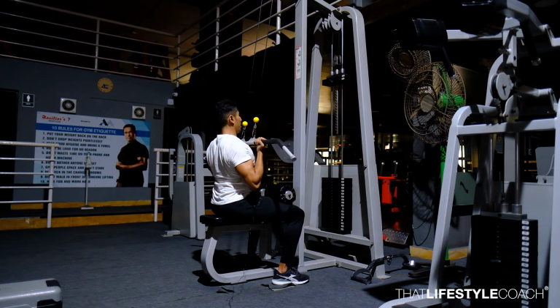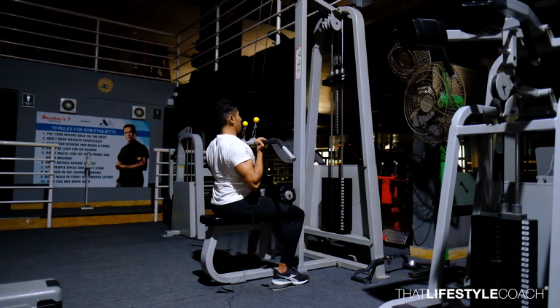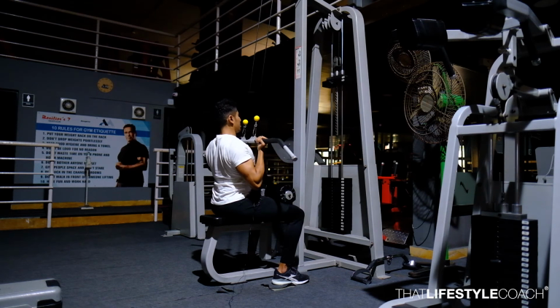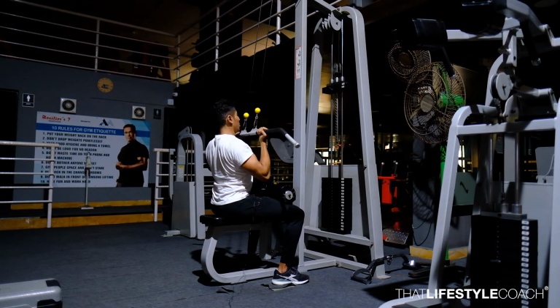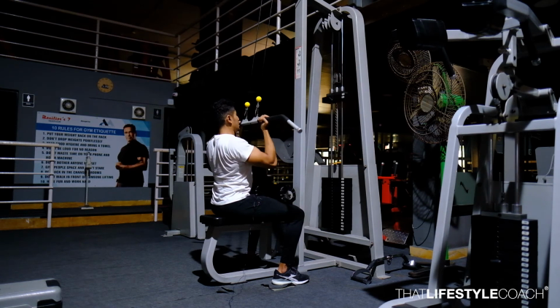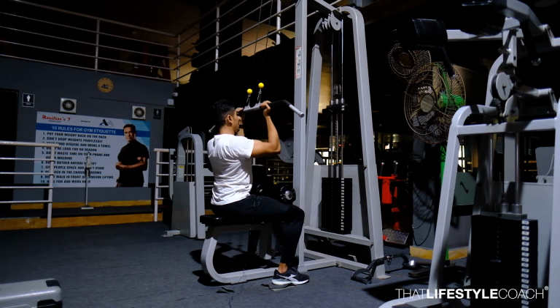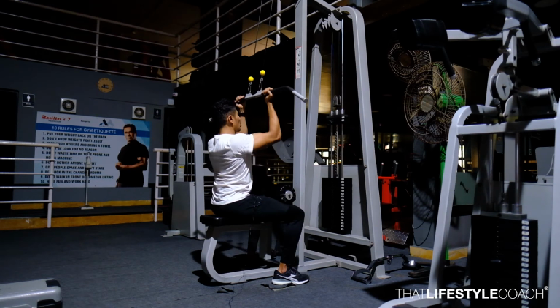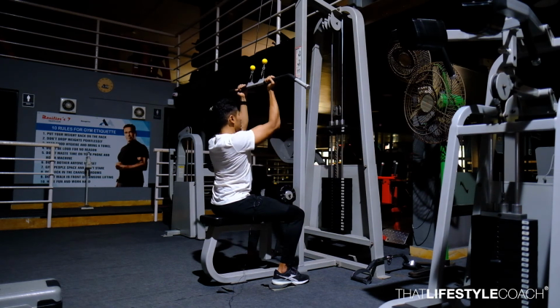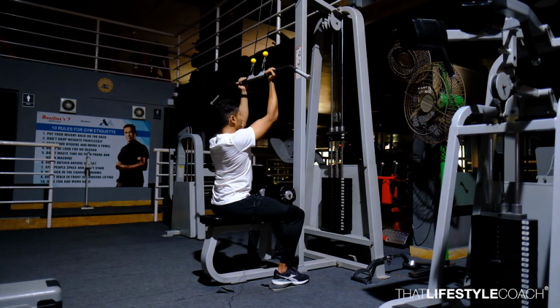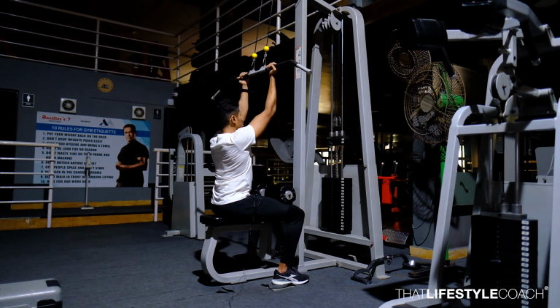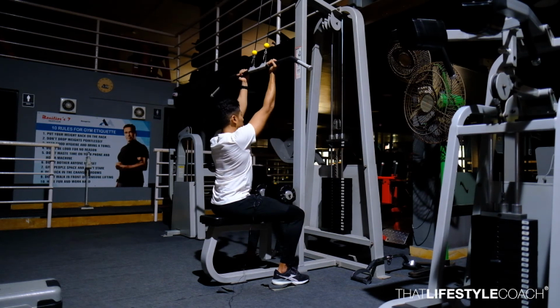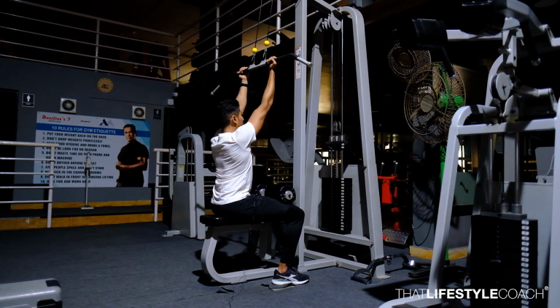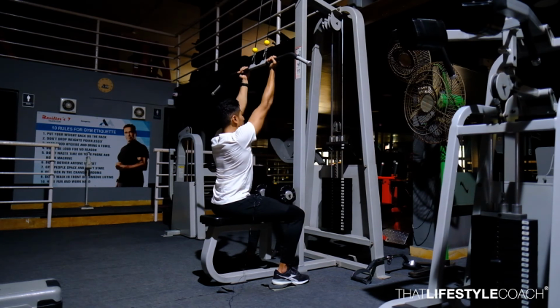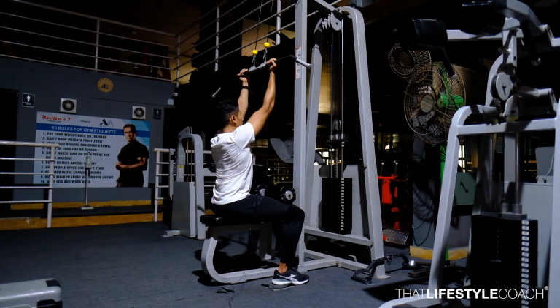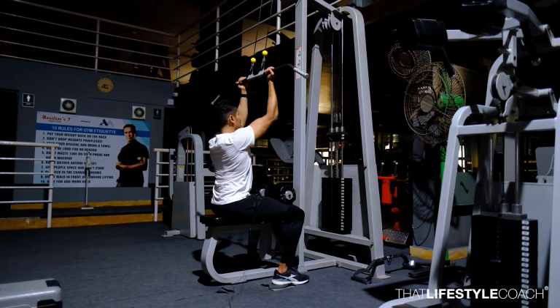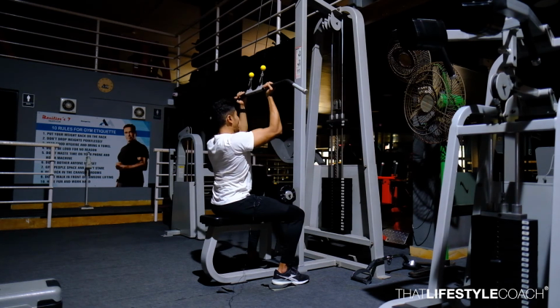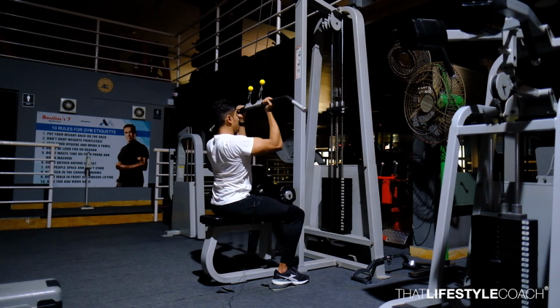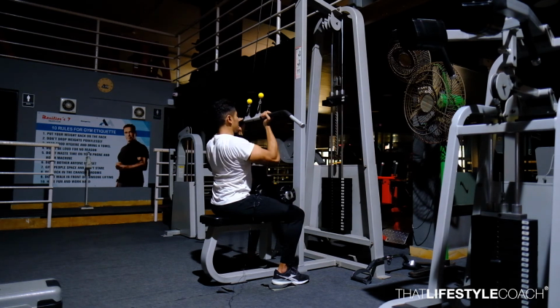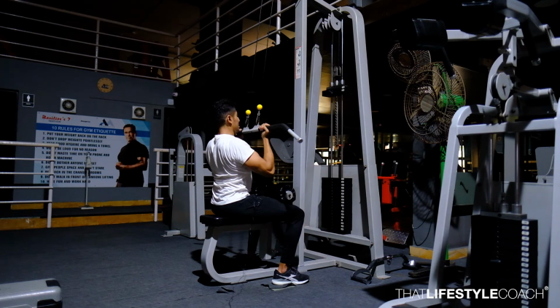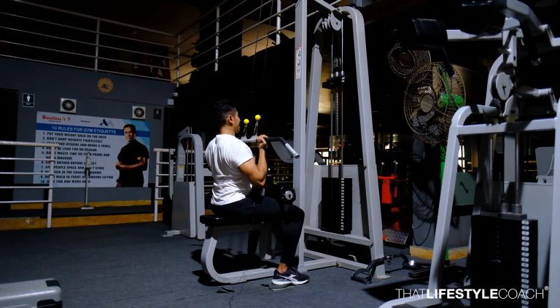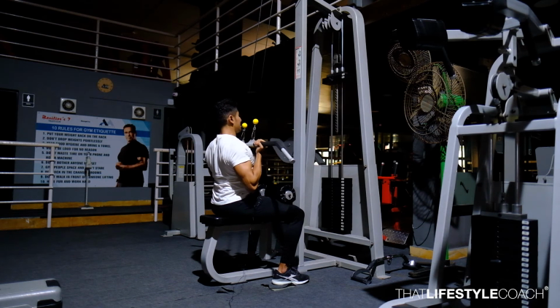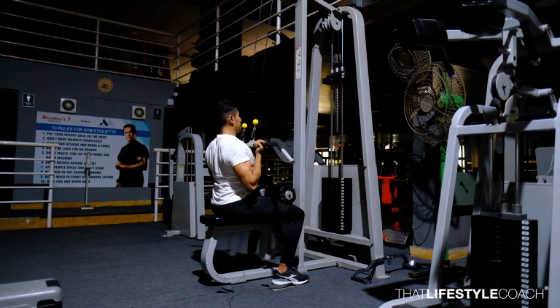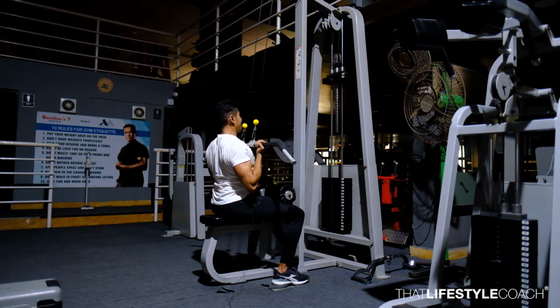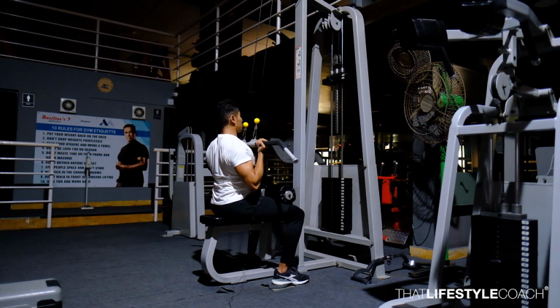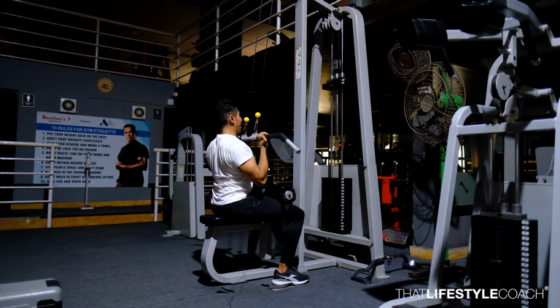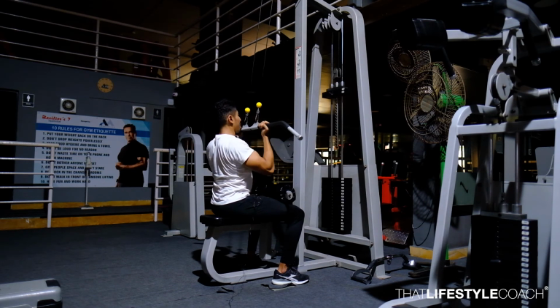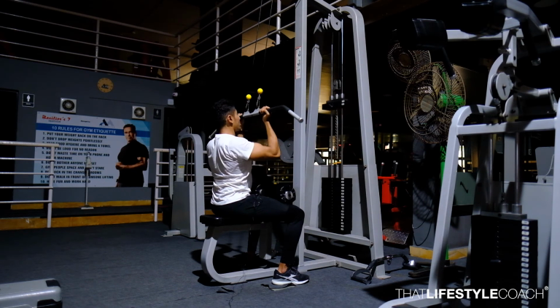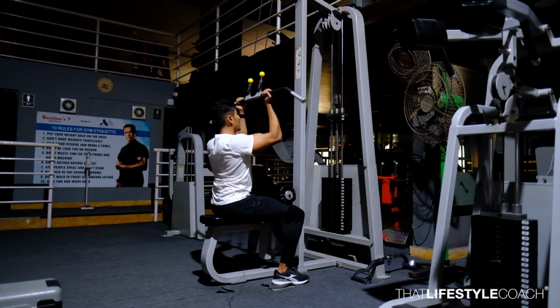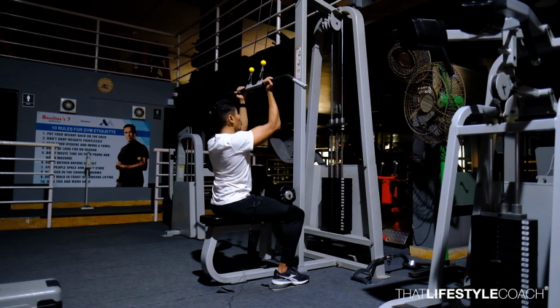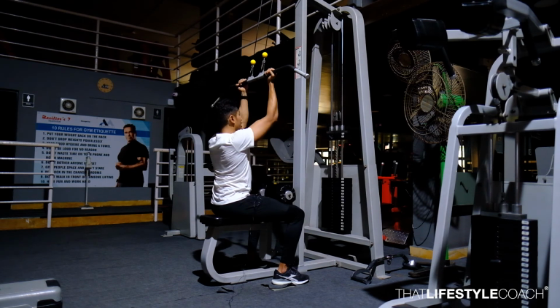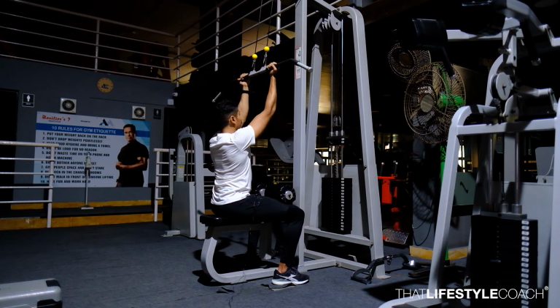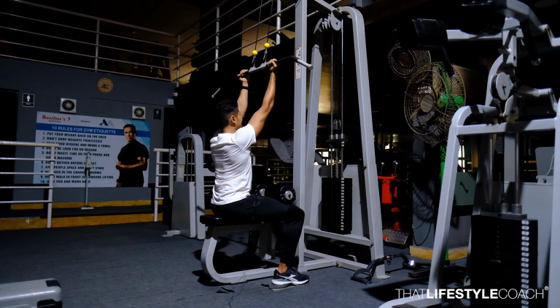Remember, the elbows need to remain close to the body so as to target the right muscles — that is the thickness of the back more than the width of the lats.